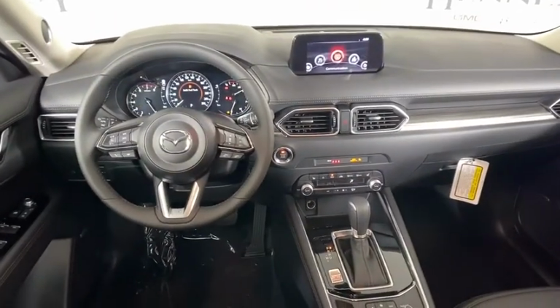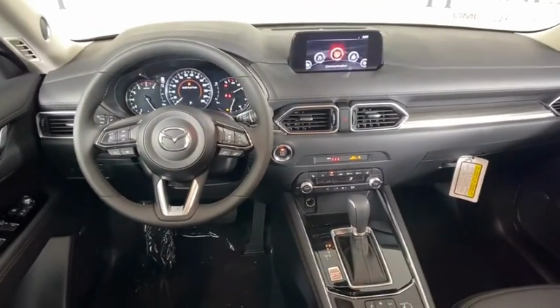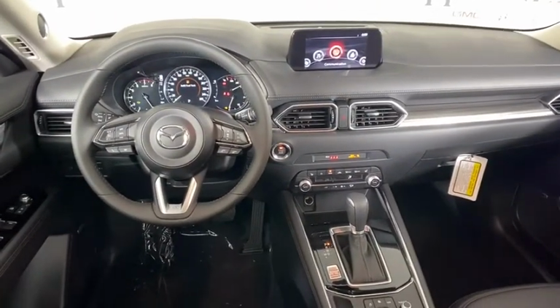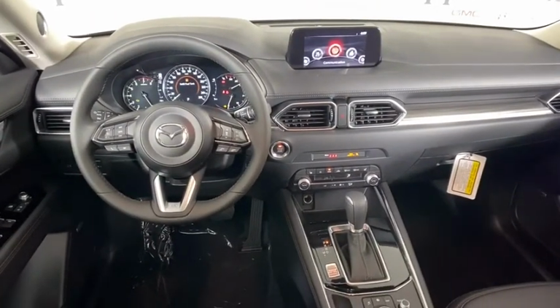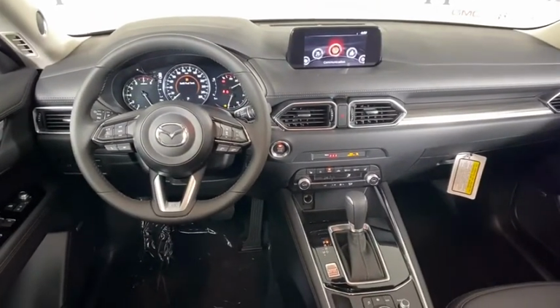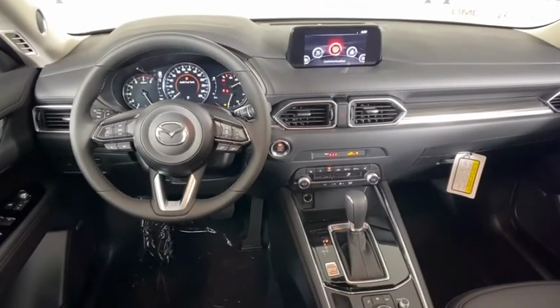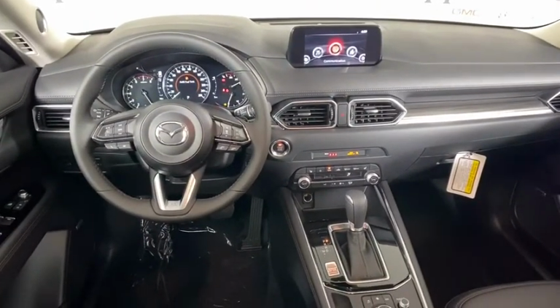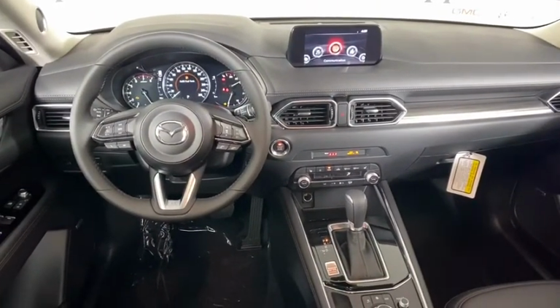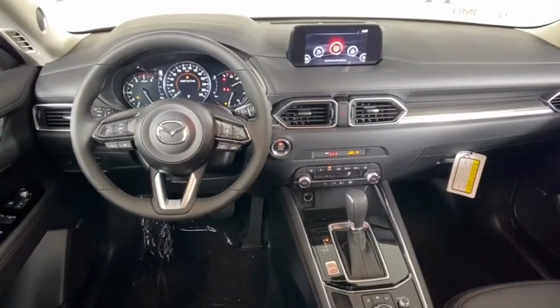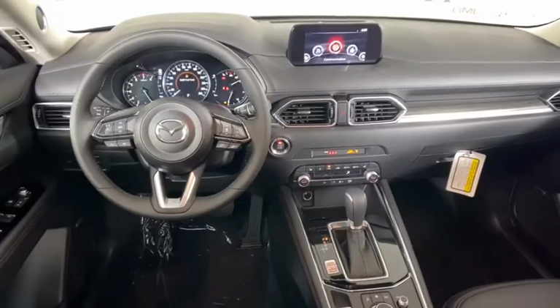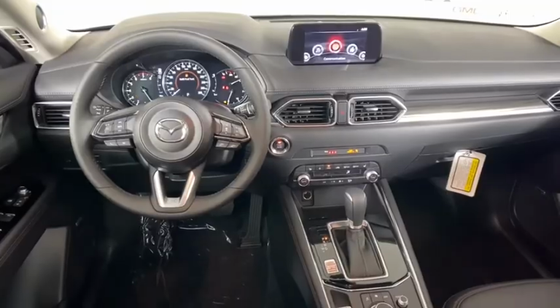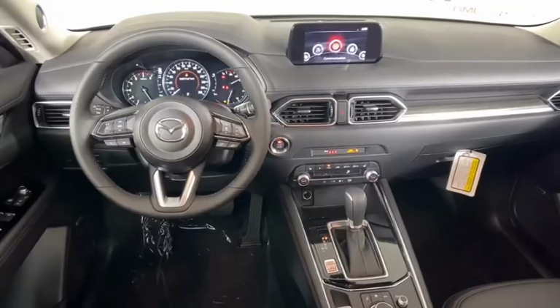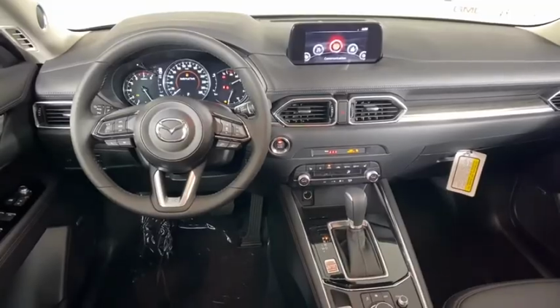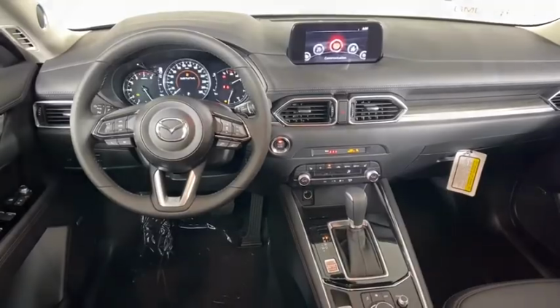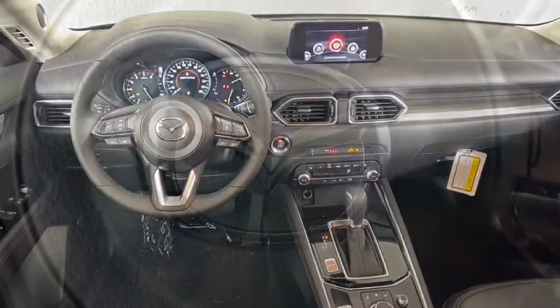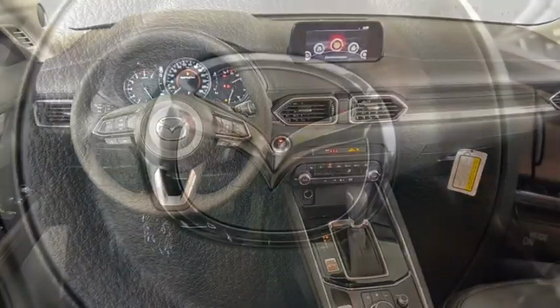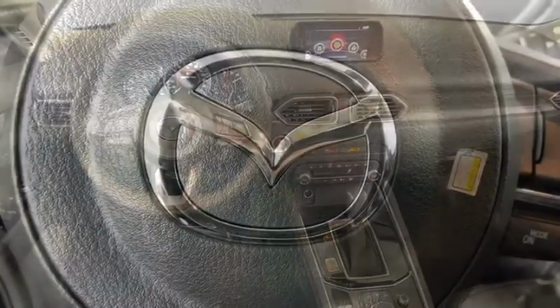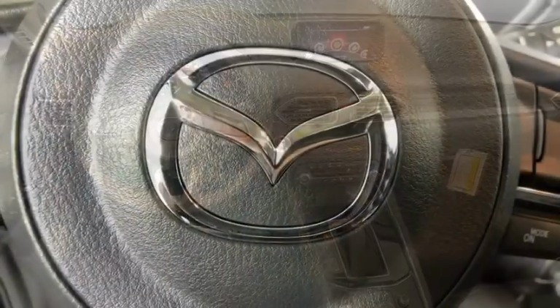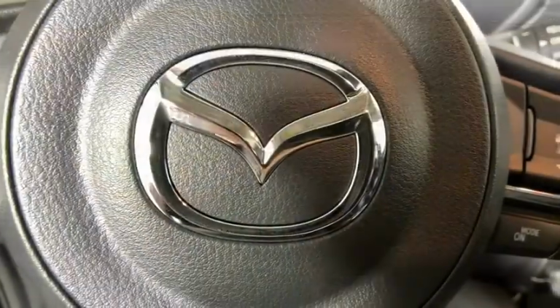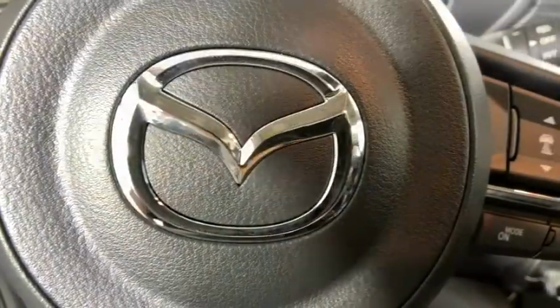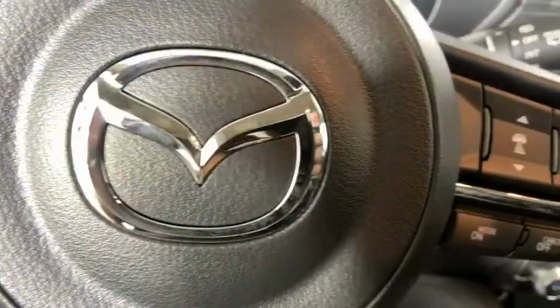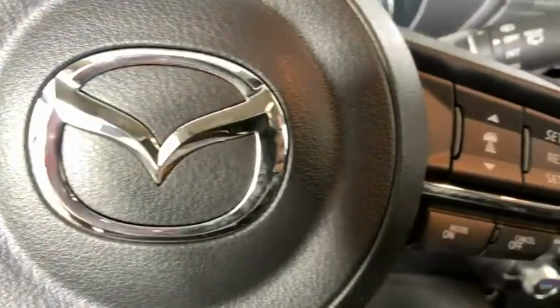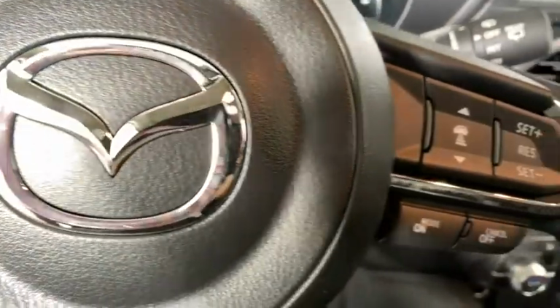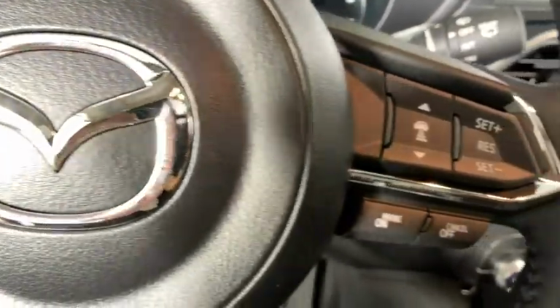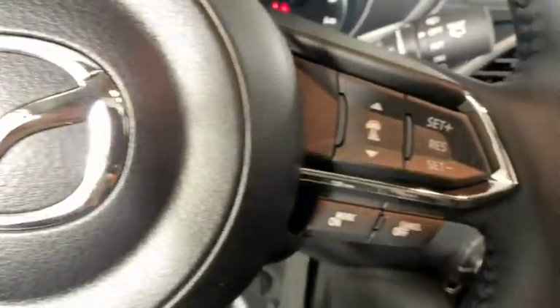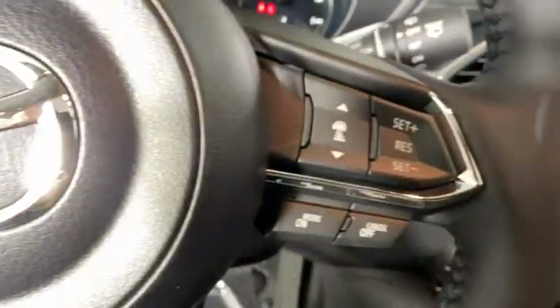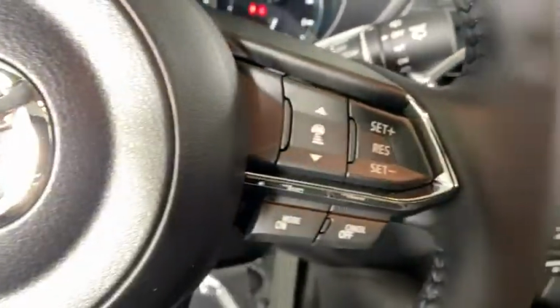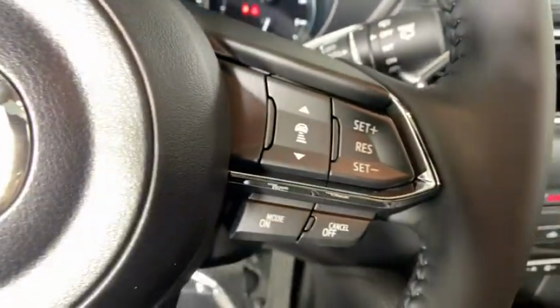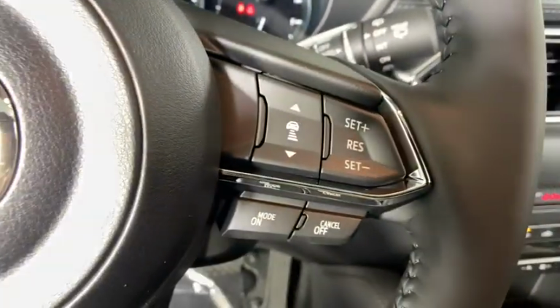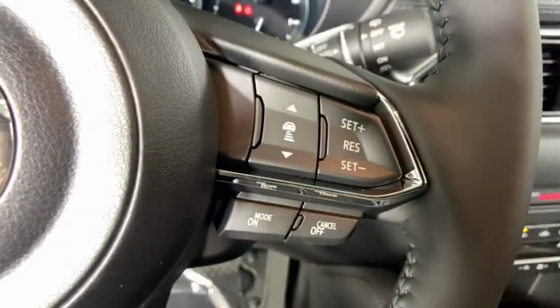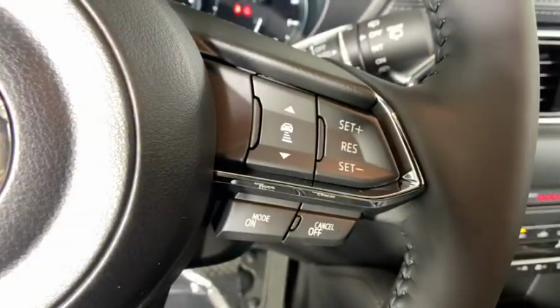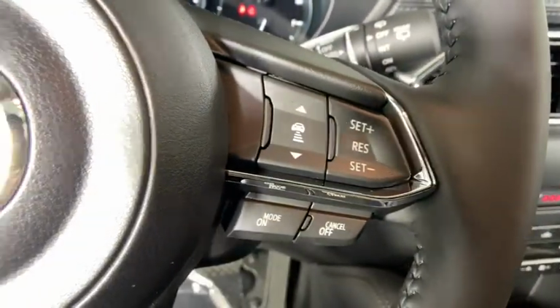Tachometer, panic alarm, power moonroof, leather seats, remote keyless entry, overhead console.